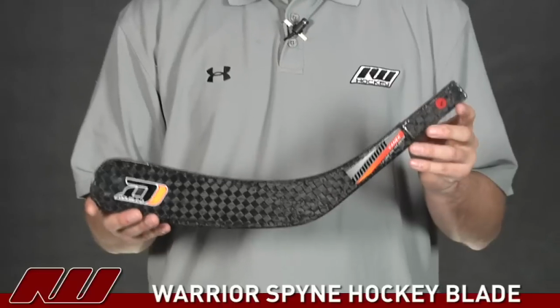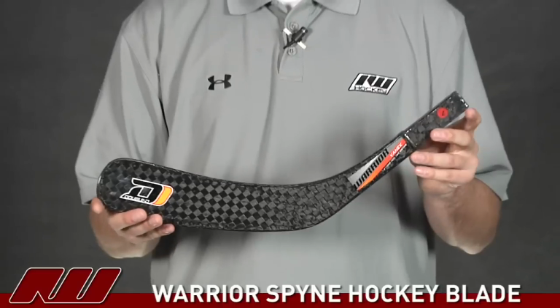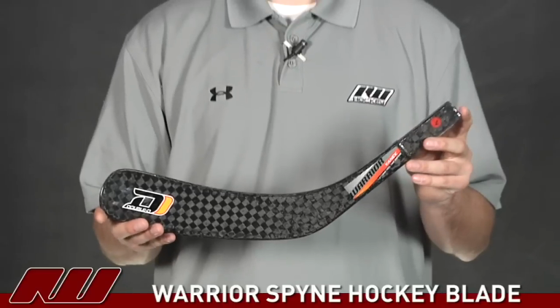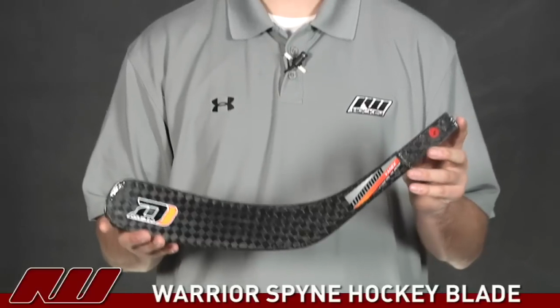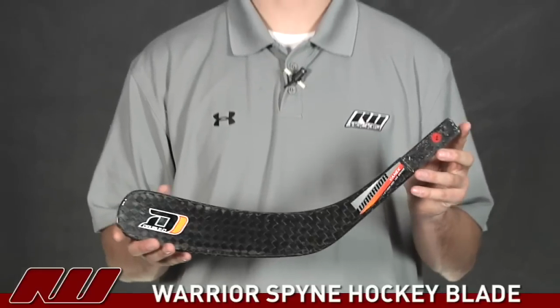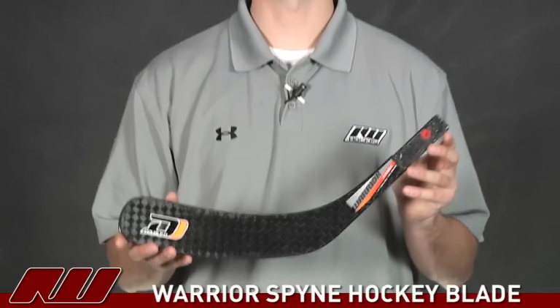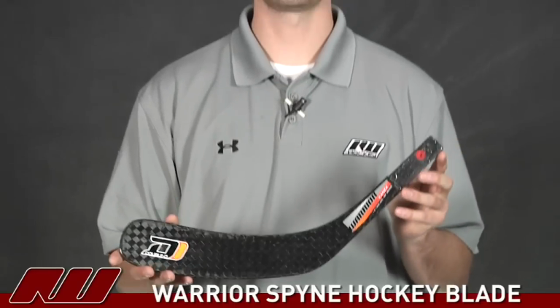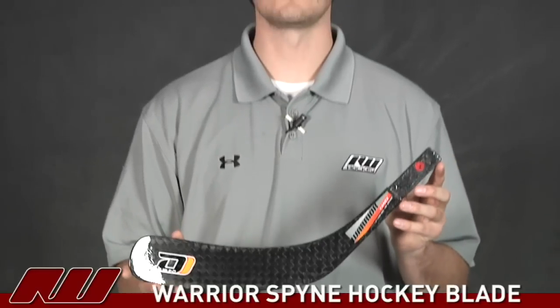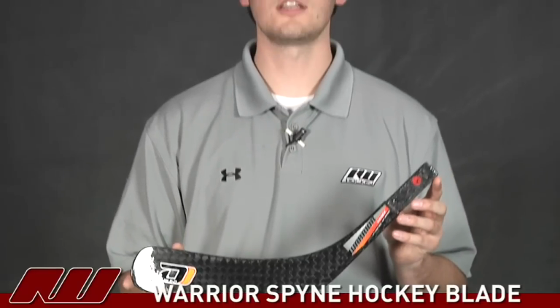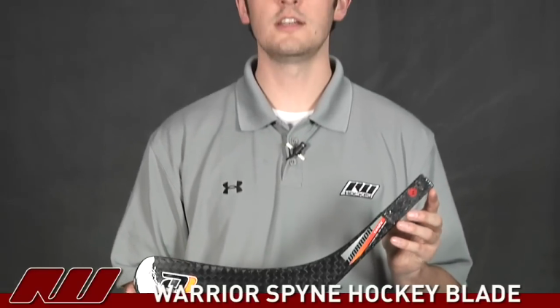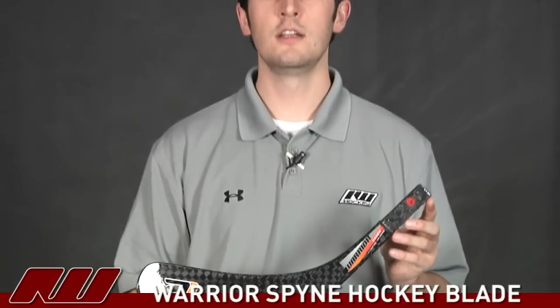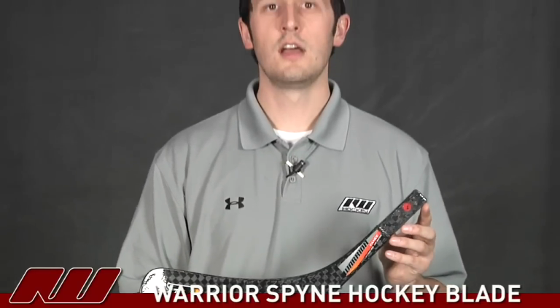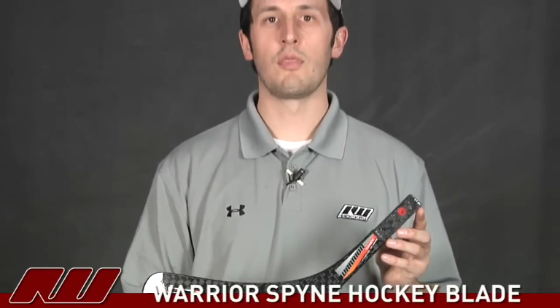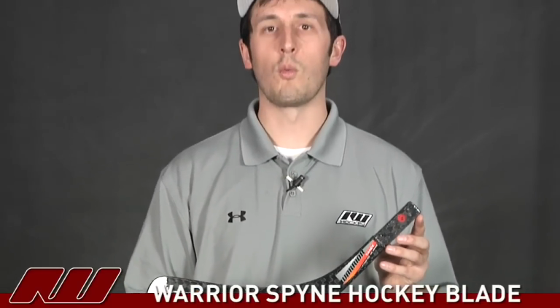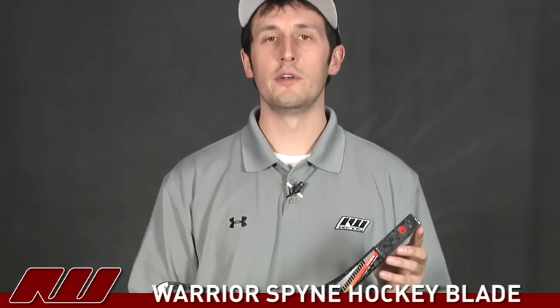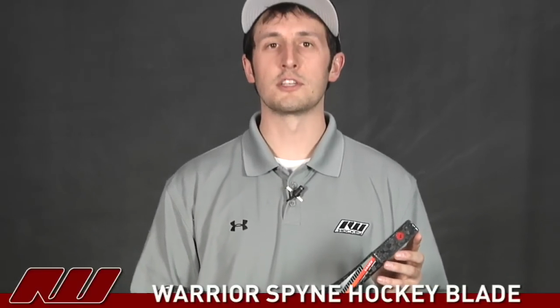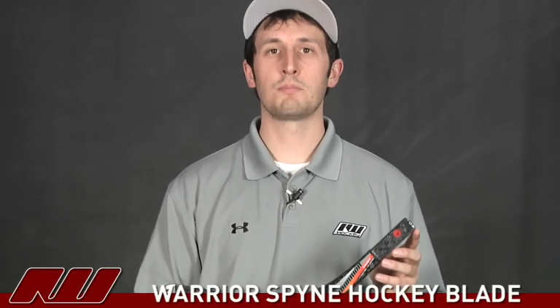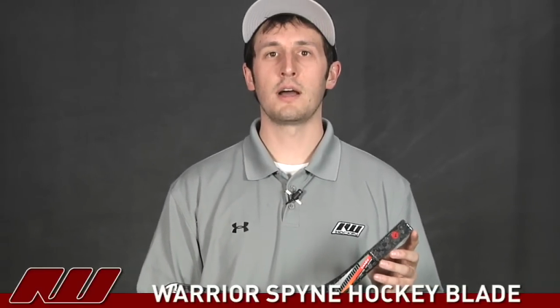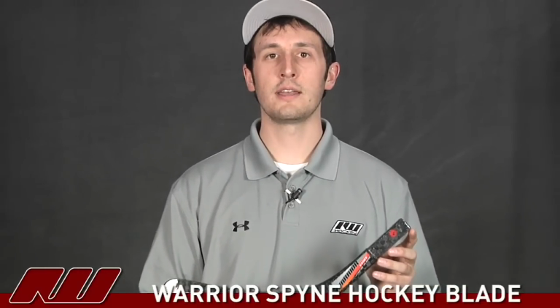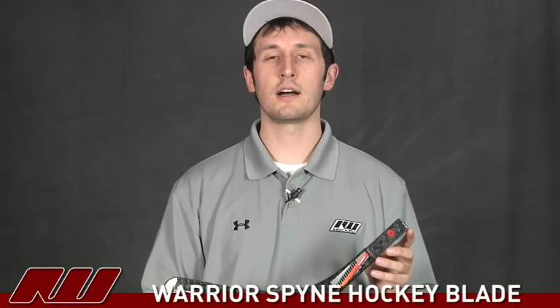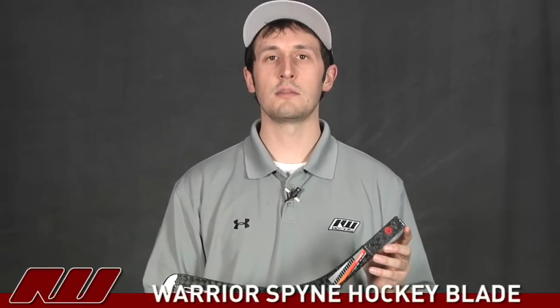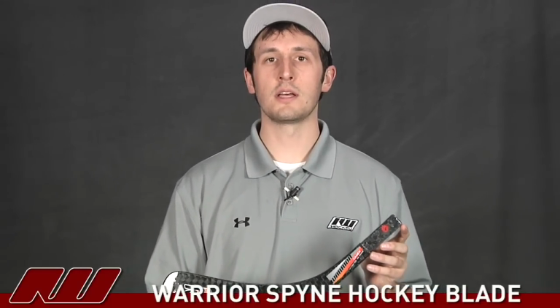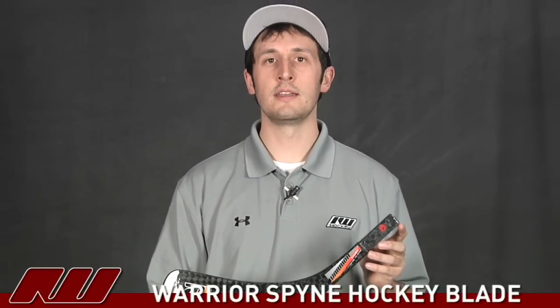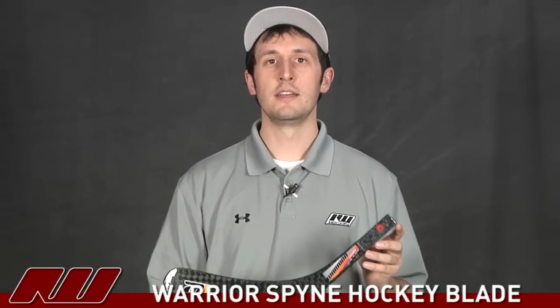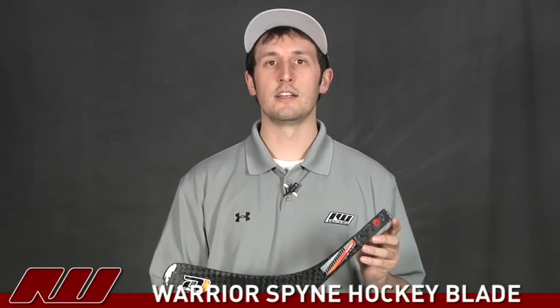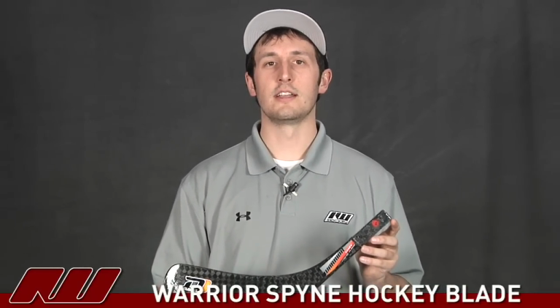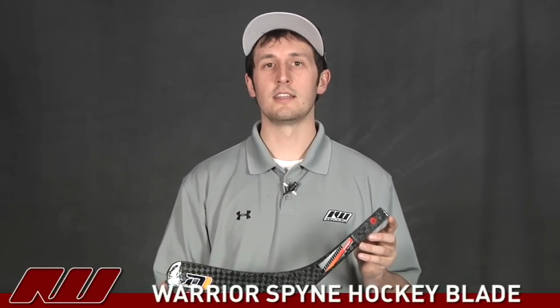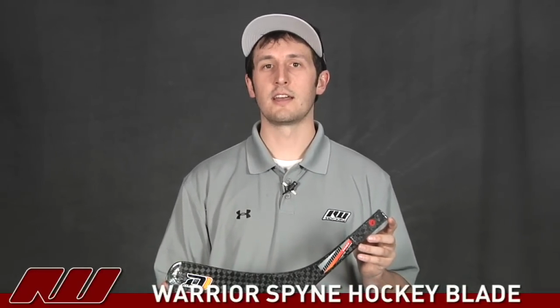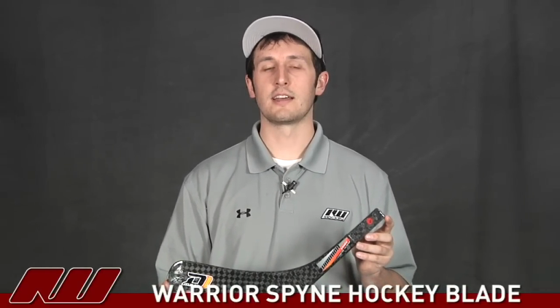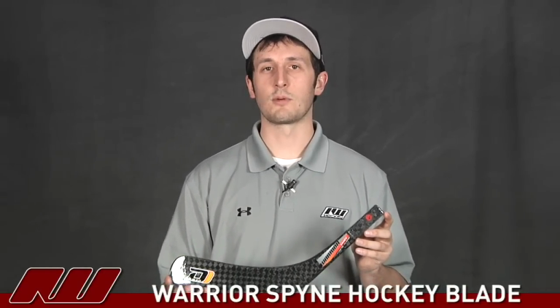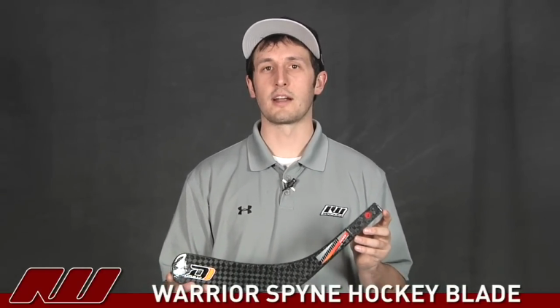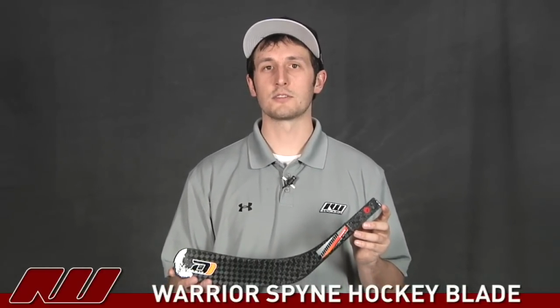So once again, that's just been a quick look at the Warrior Spine Hockey Blade here at Inline and Ice Warehouse.